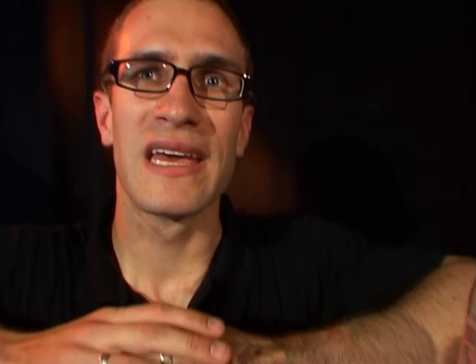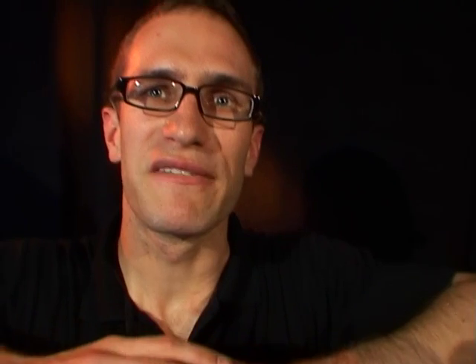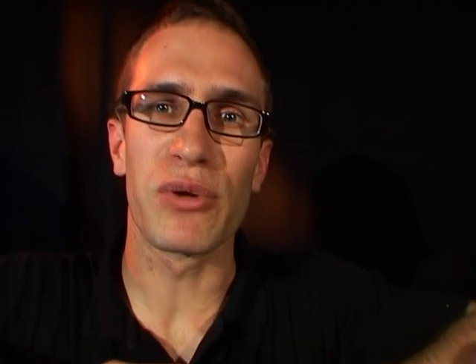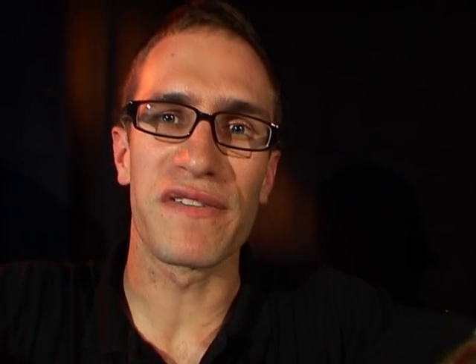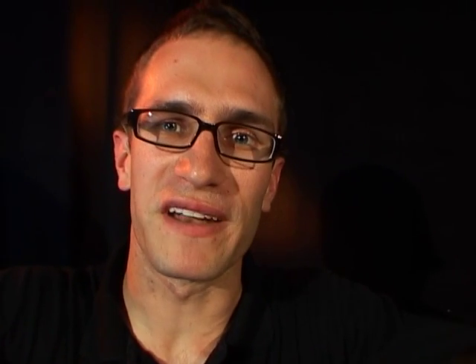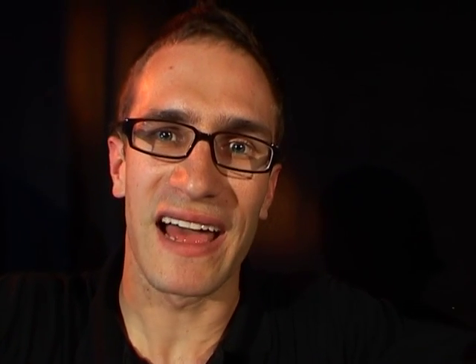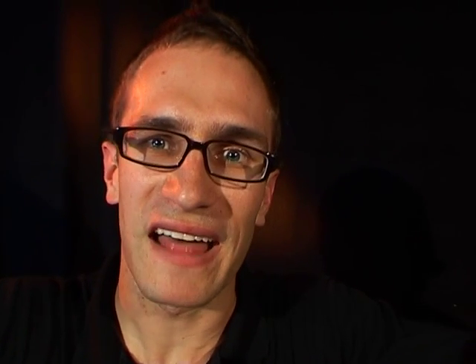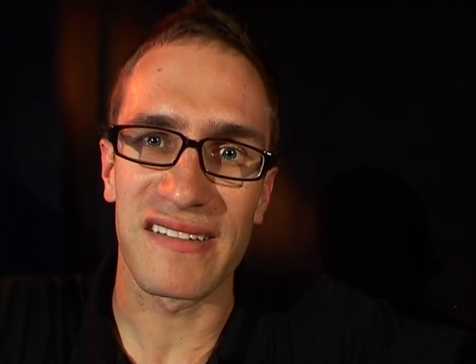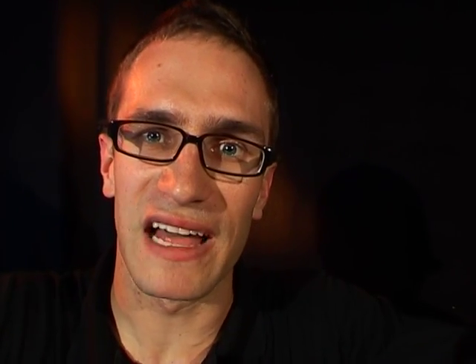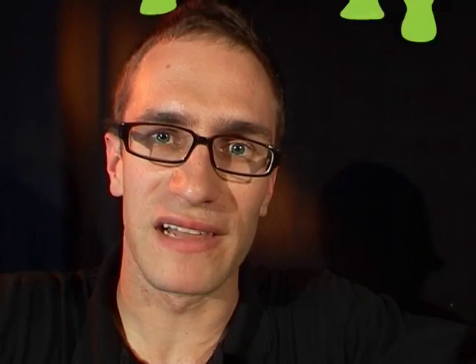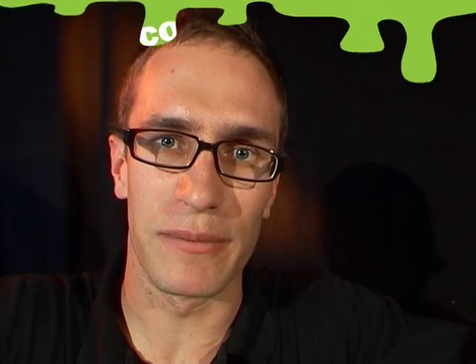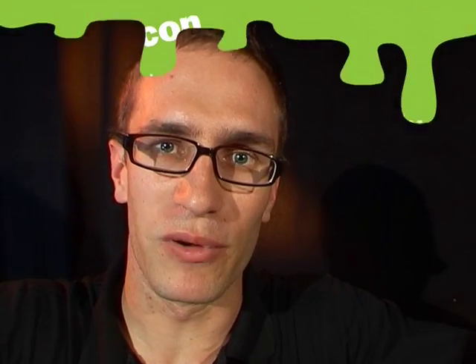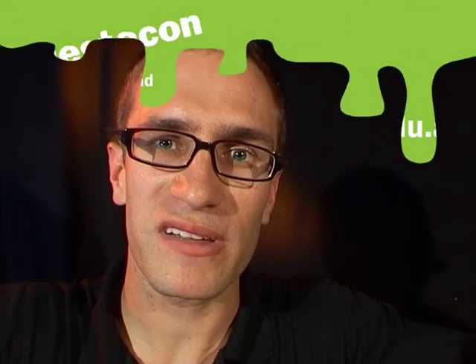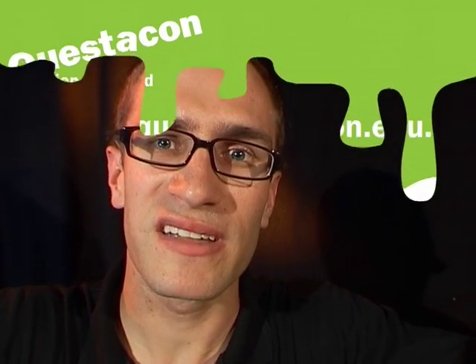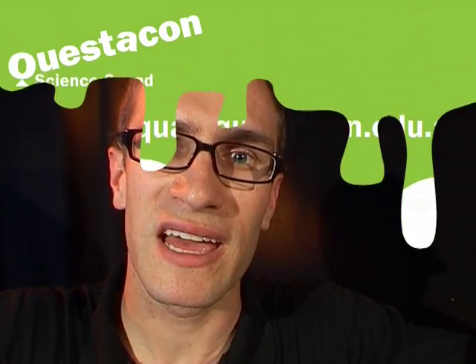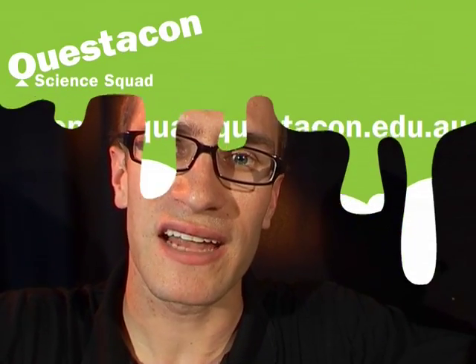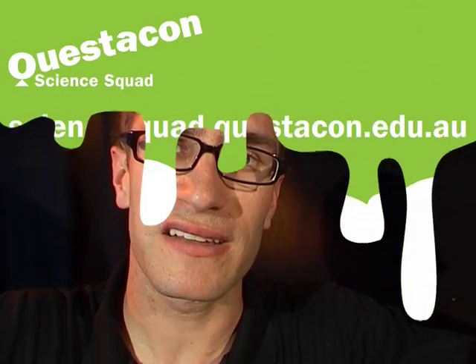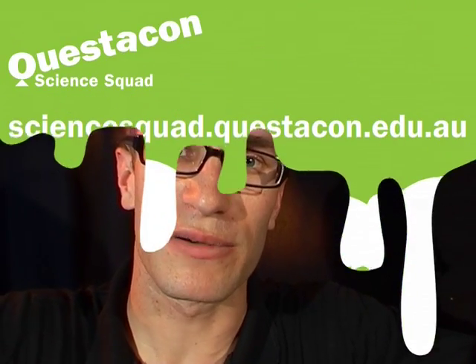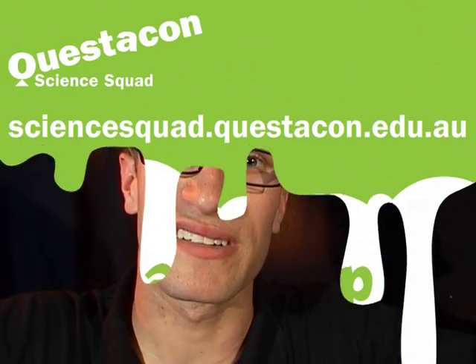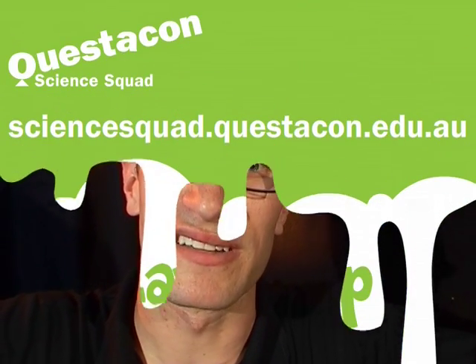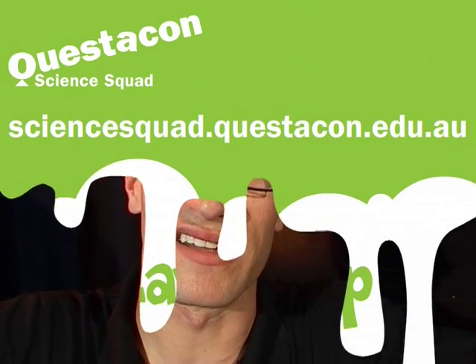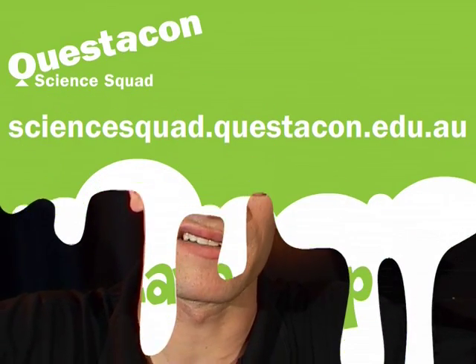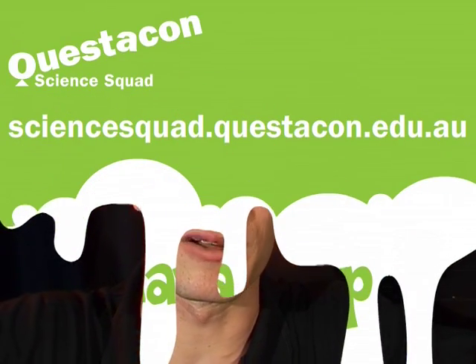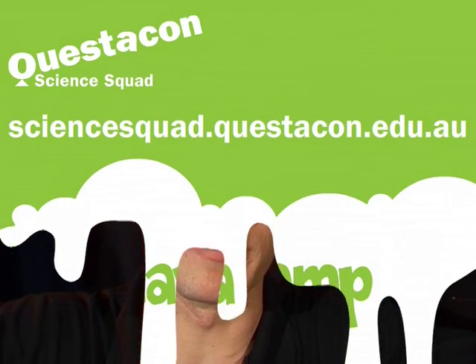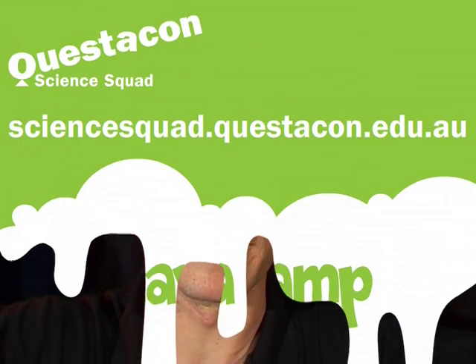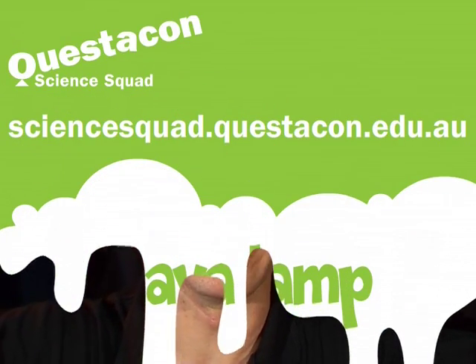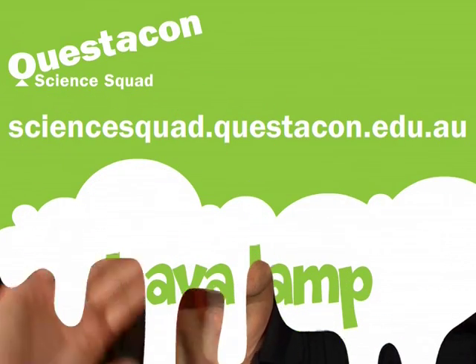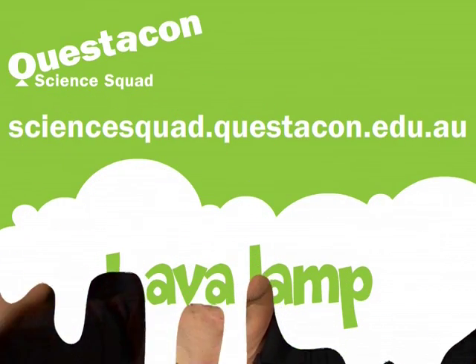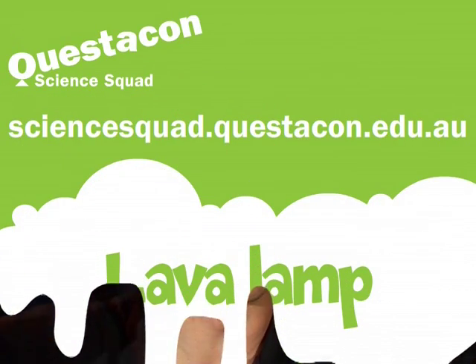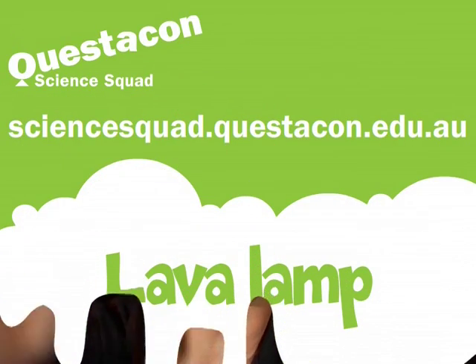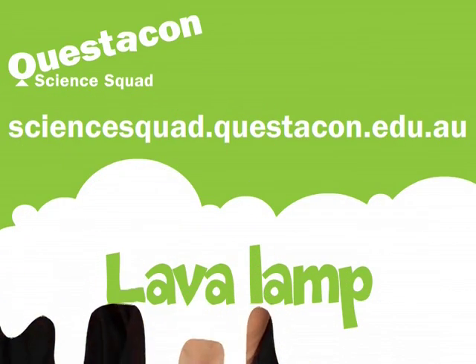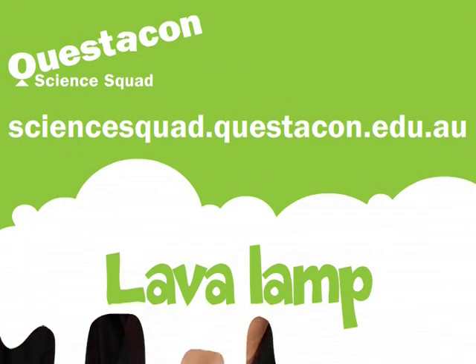If you want to find out how this lava lamp works, head to the Questacon Science Squad website. See you next time.